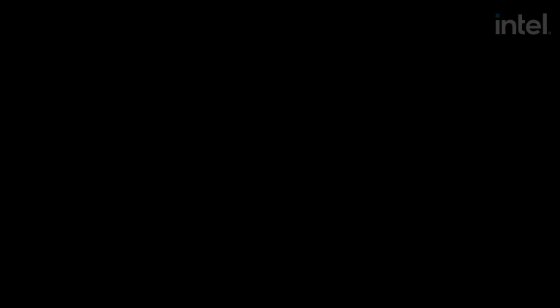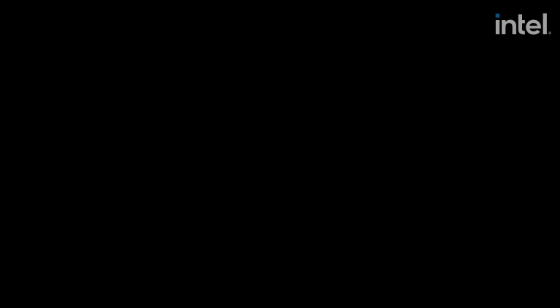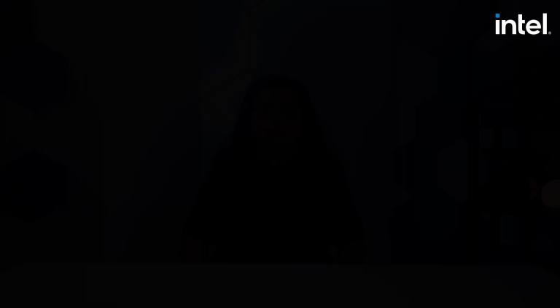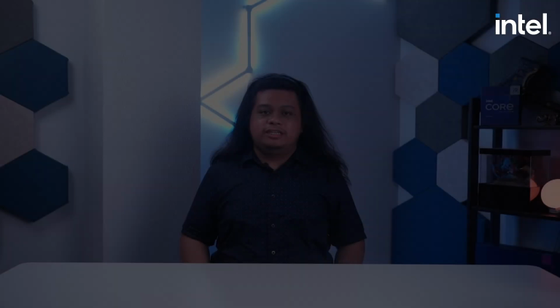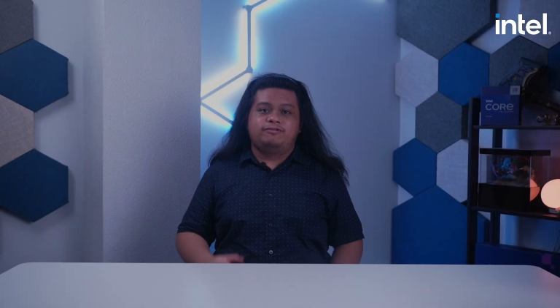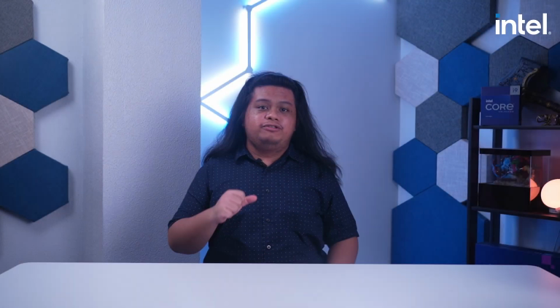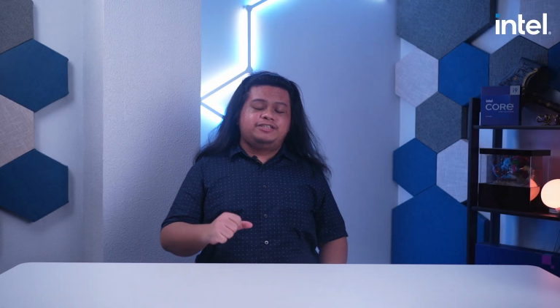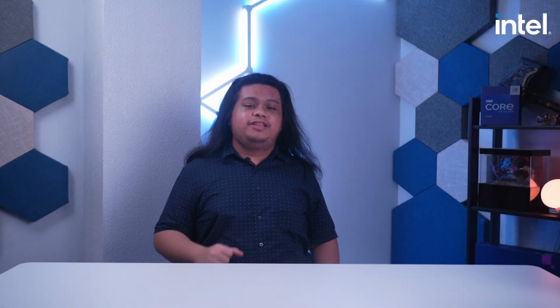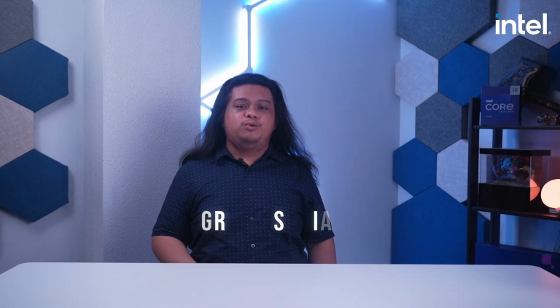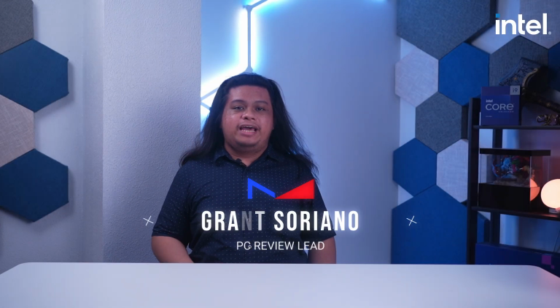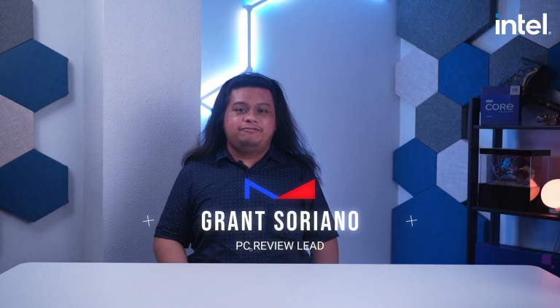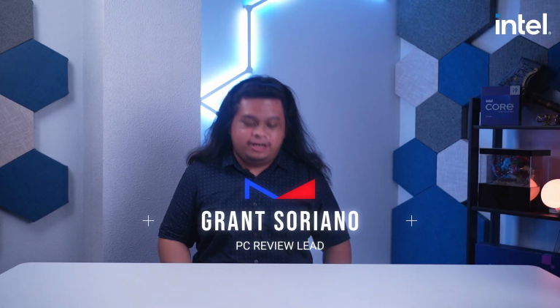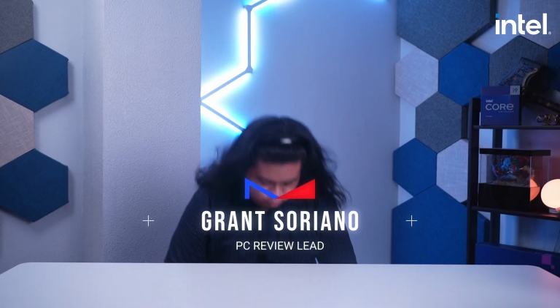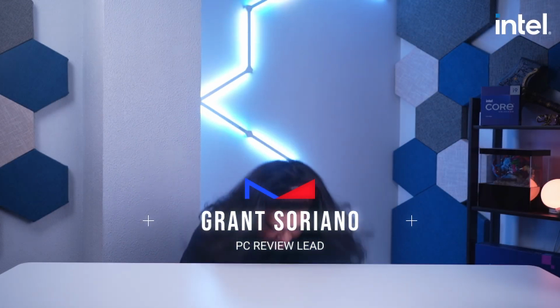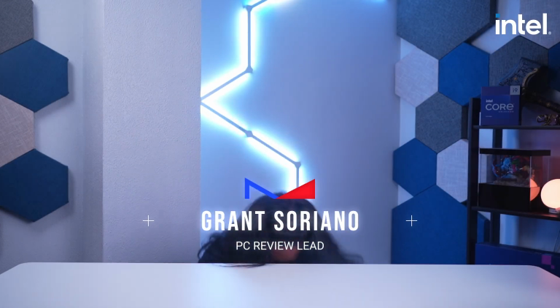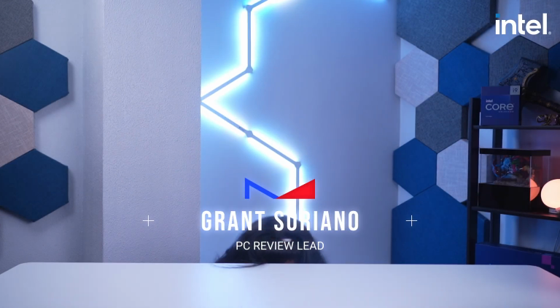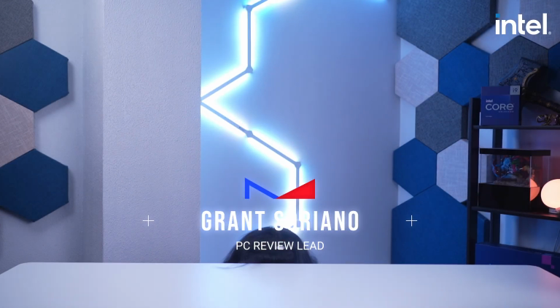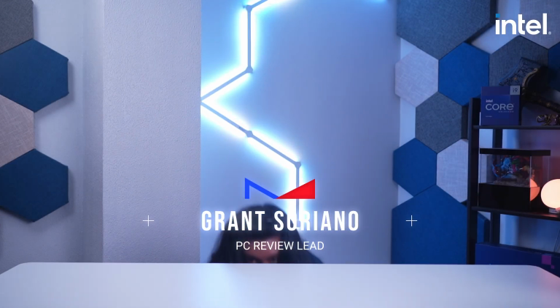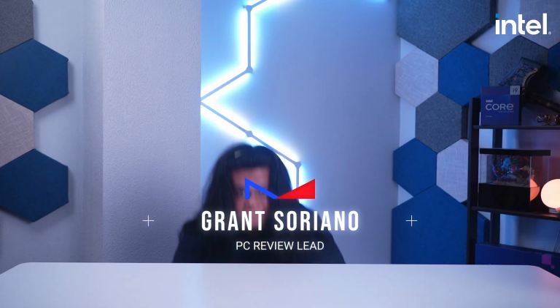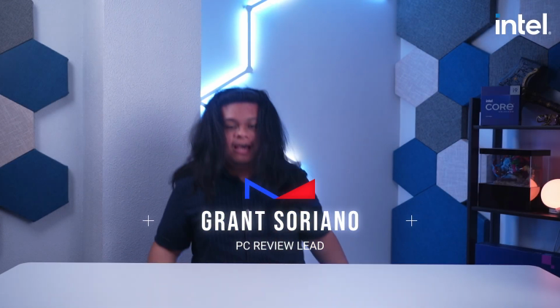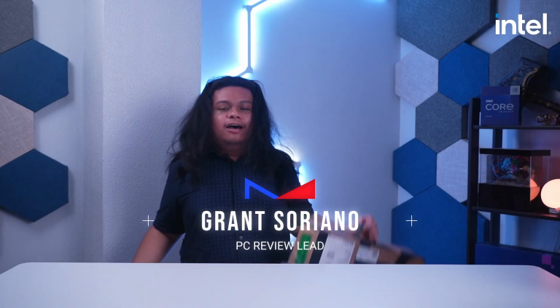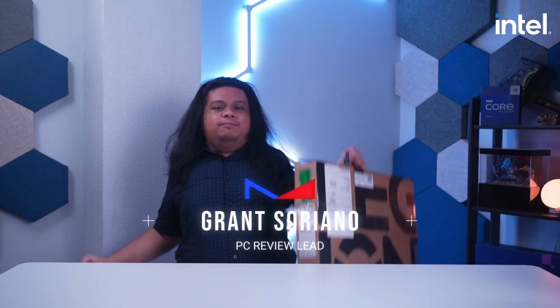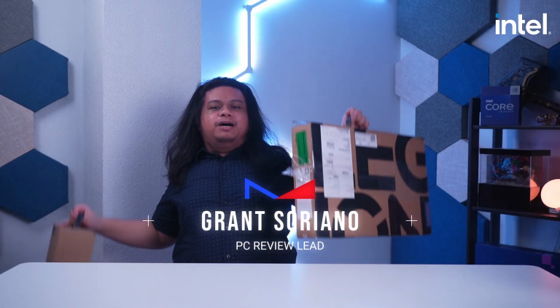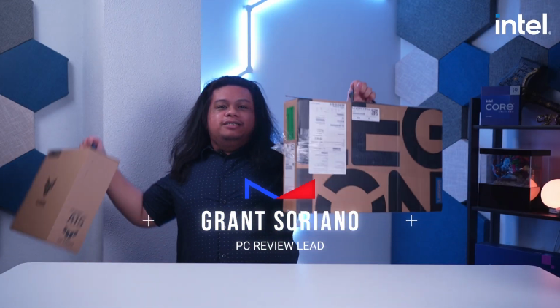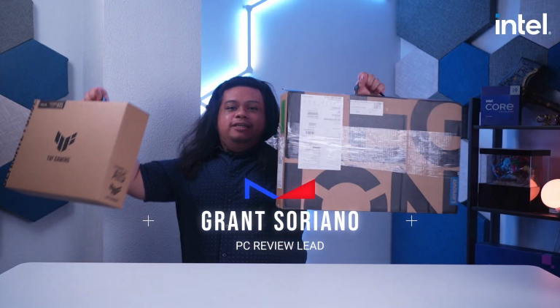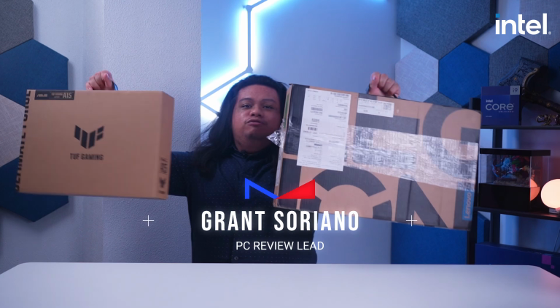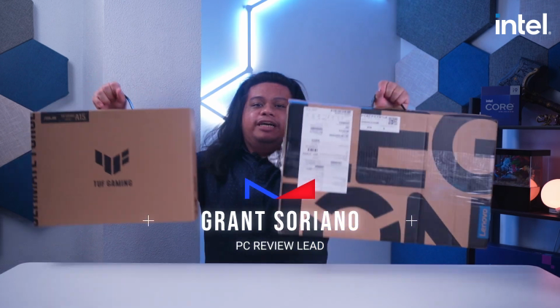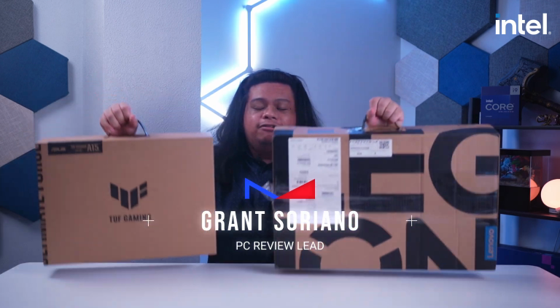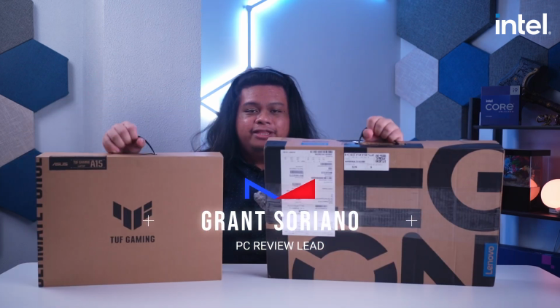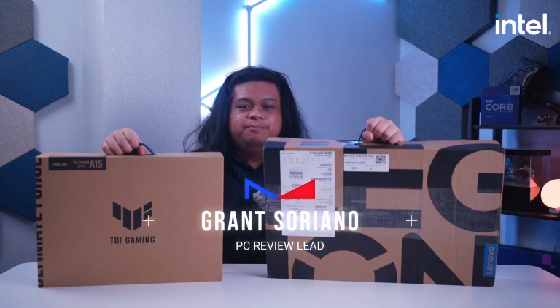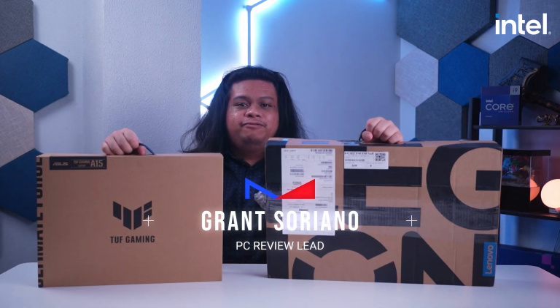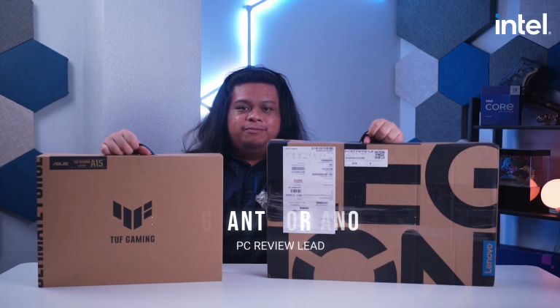For today's video, we have here two laptops that we will unbox to check out their performance.